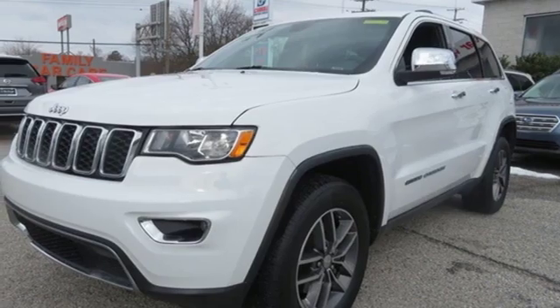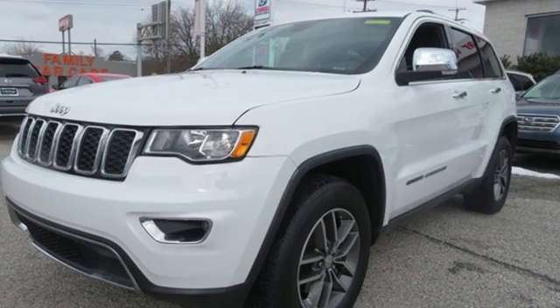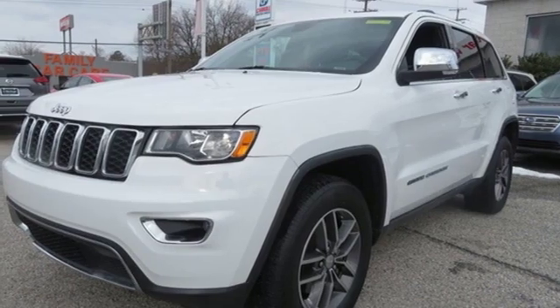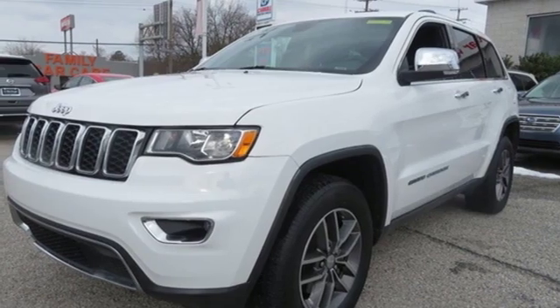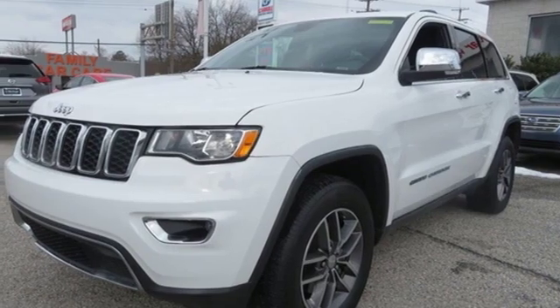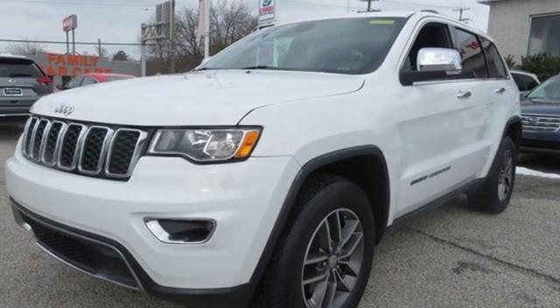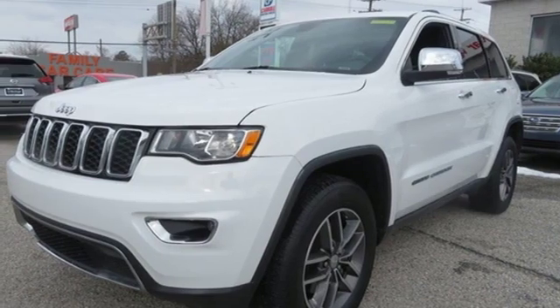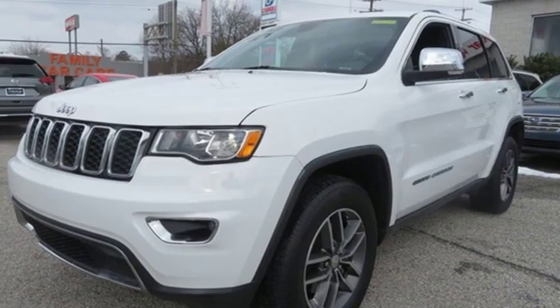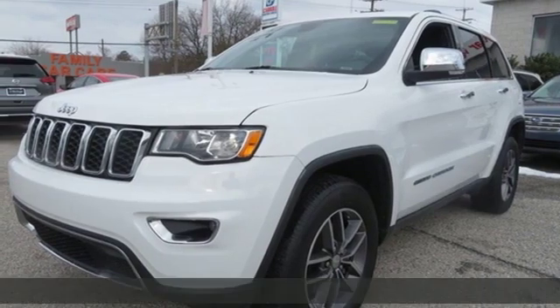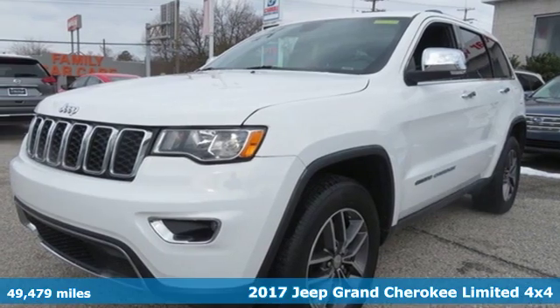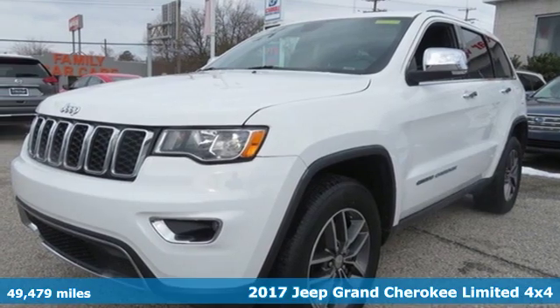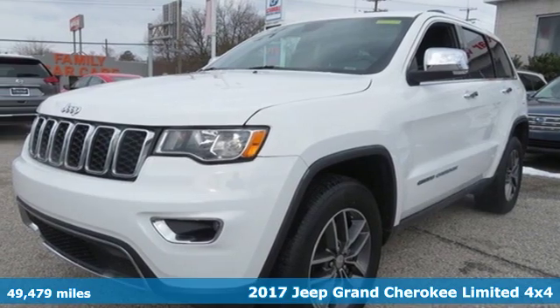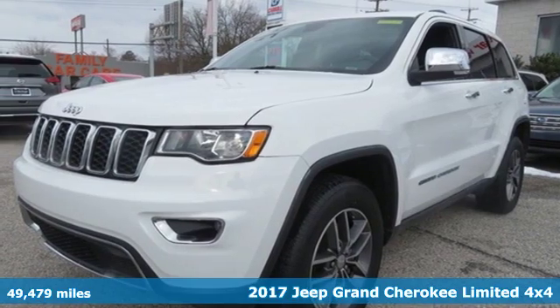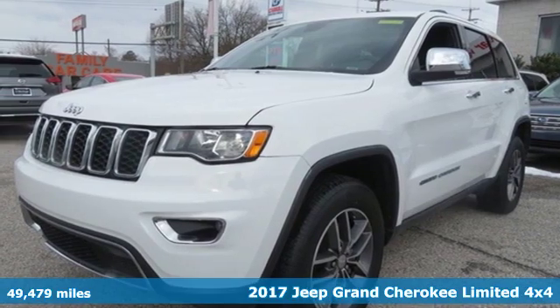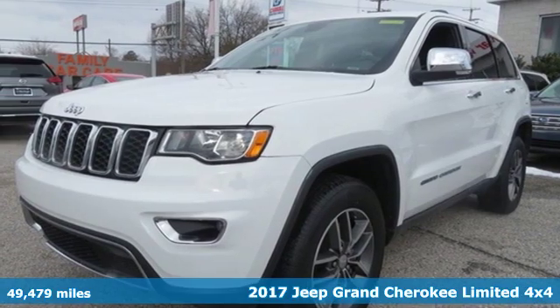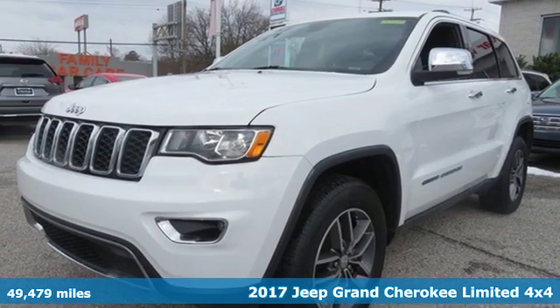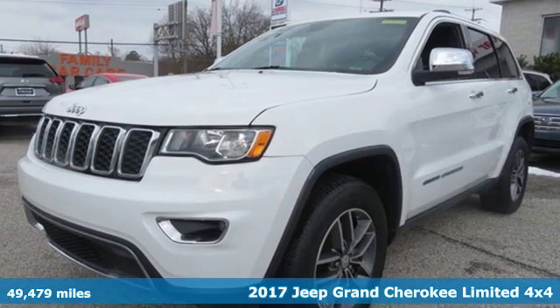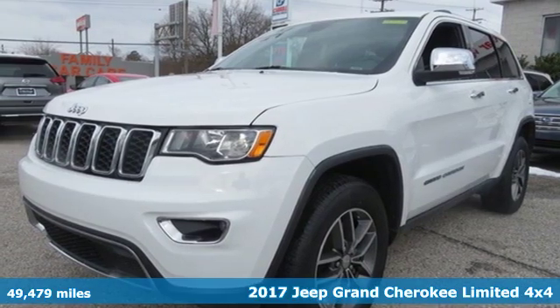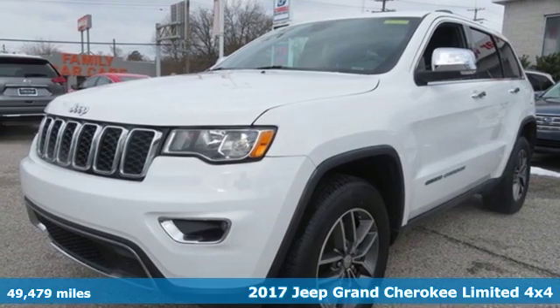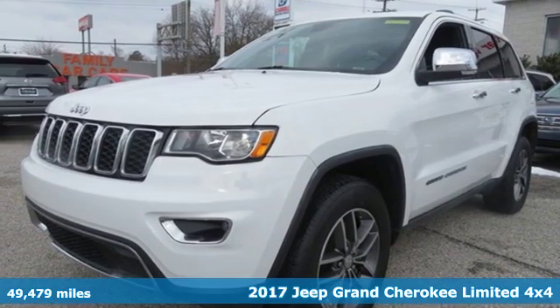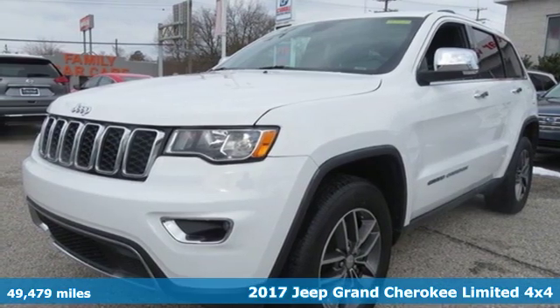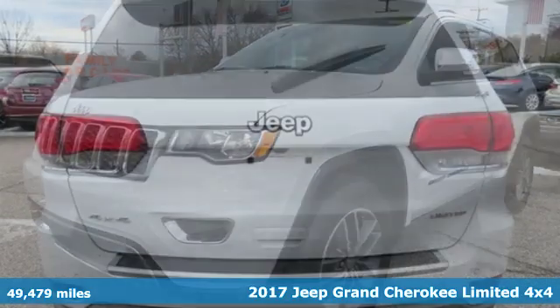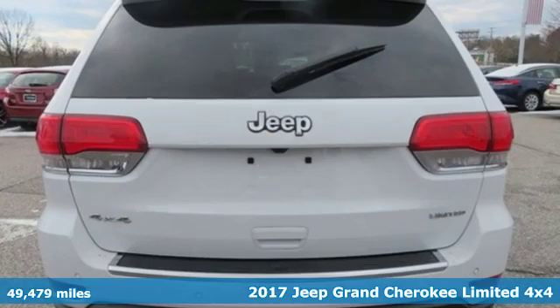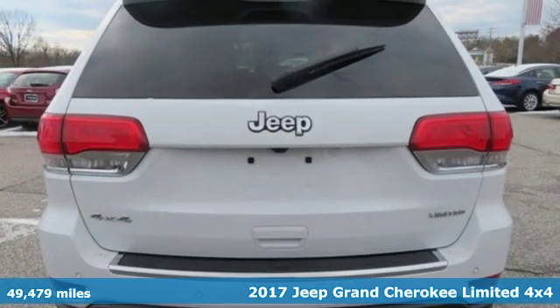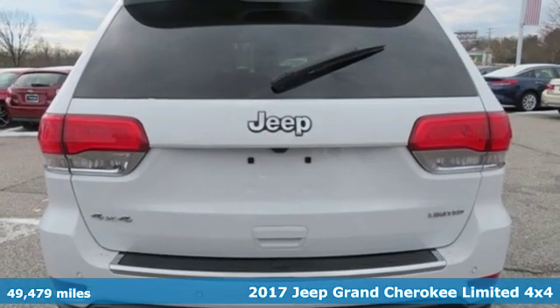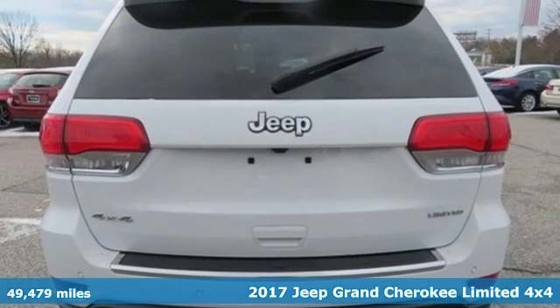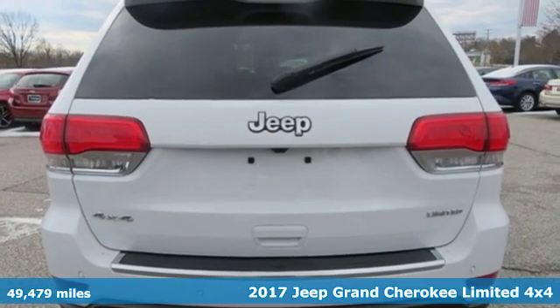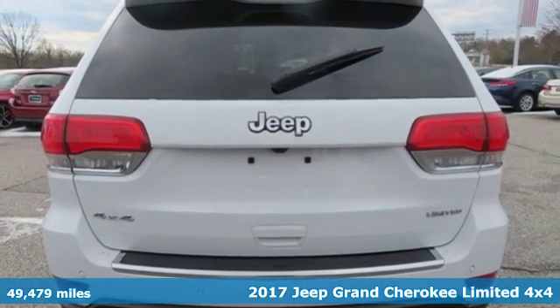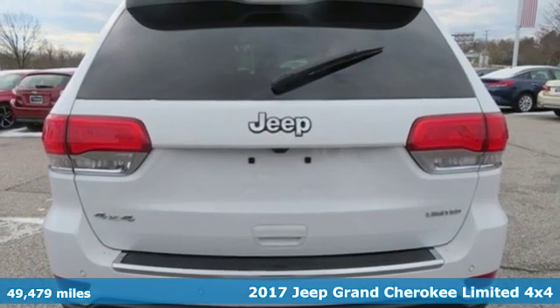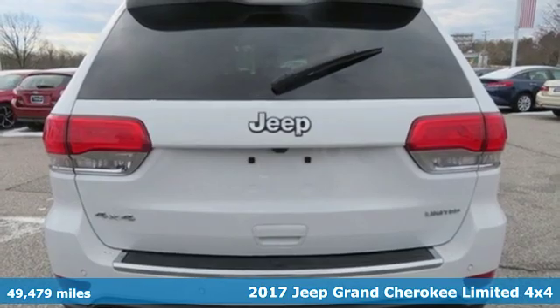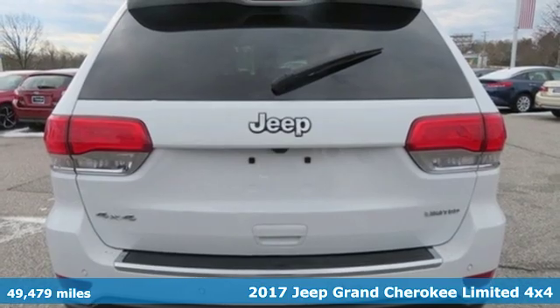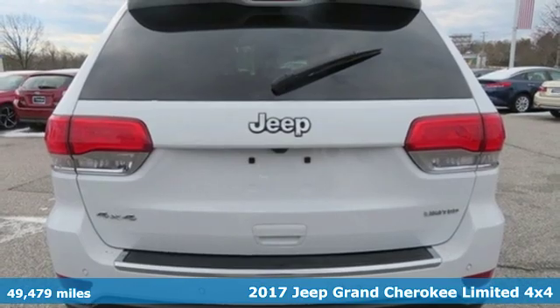Here's a 2017 Jeep Grand Cherokee. Journey anywhere in a Jeep.